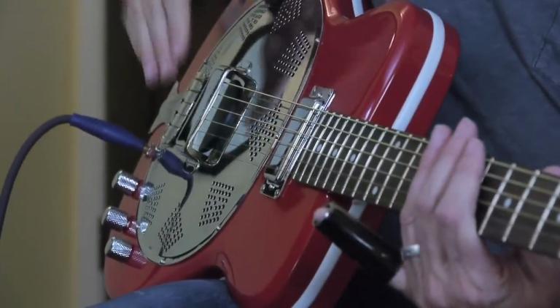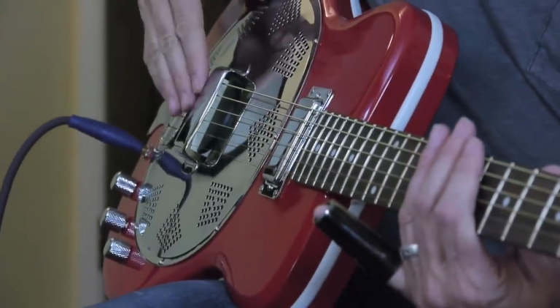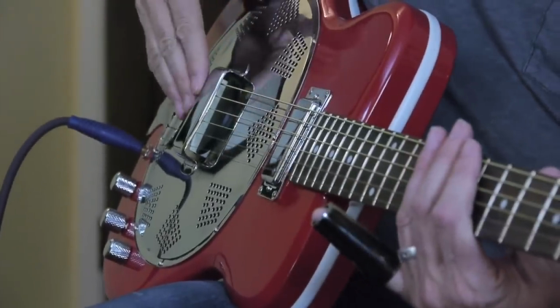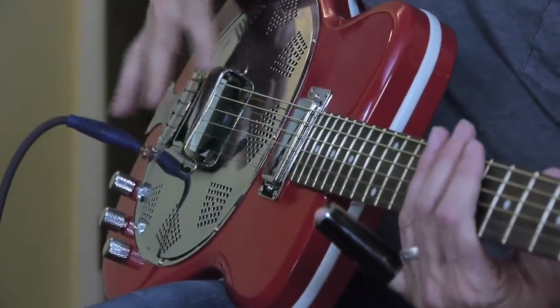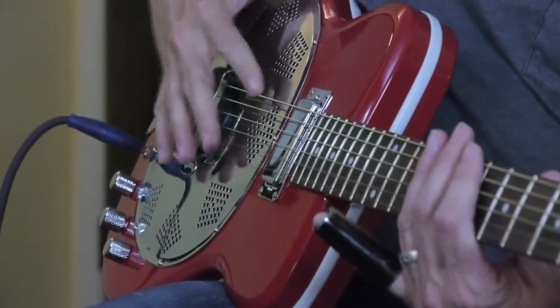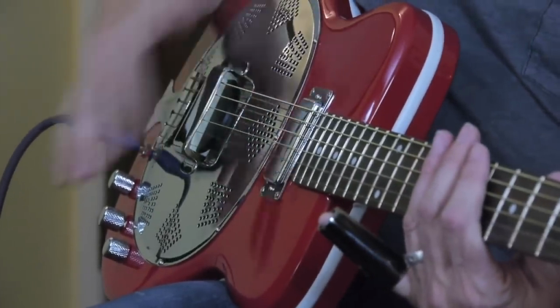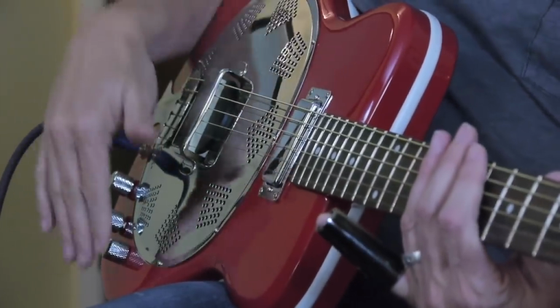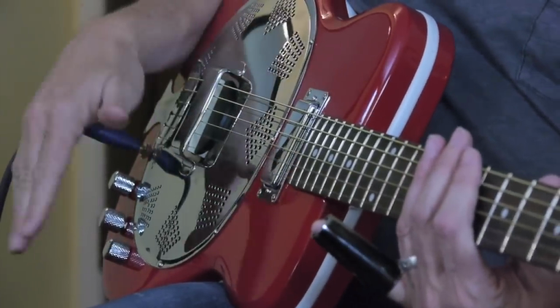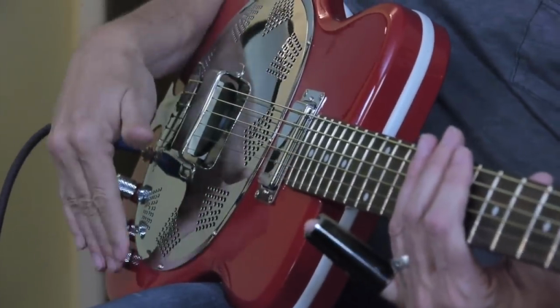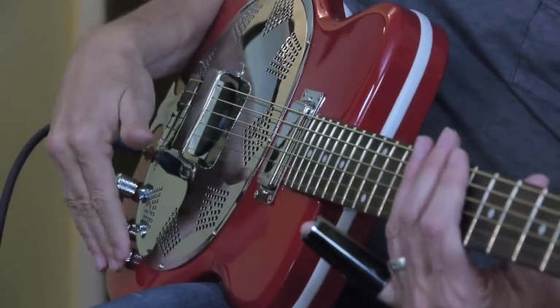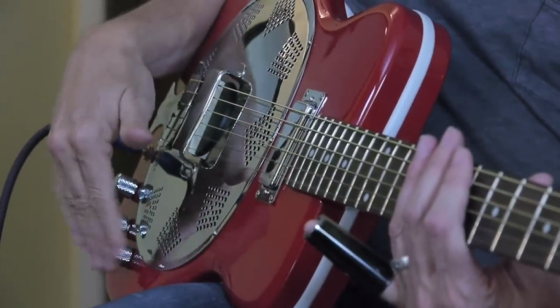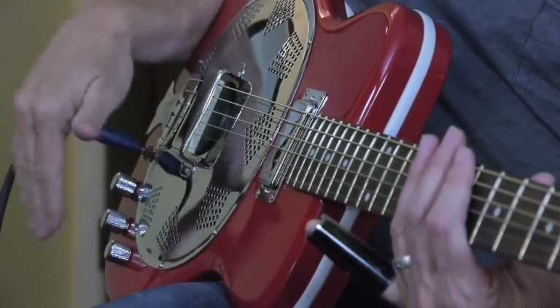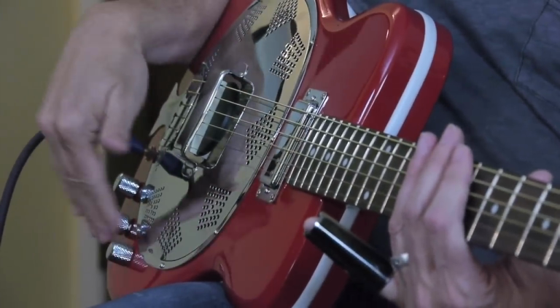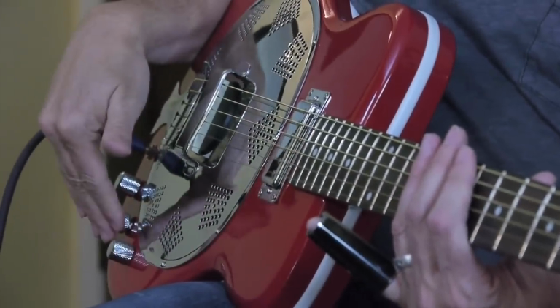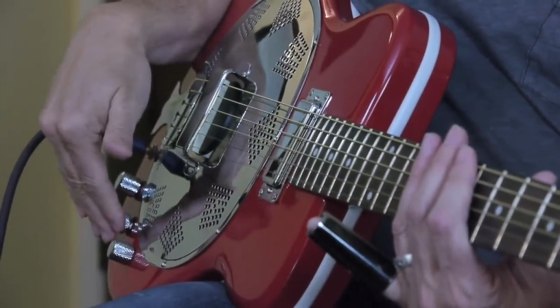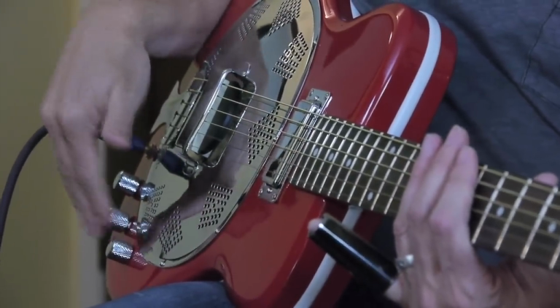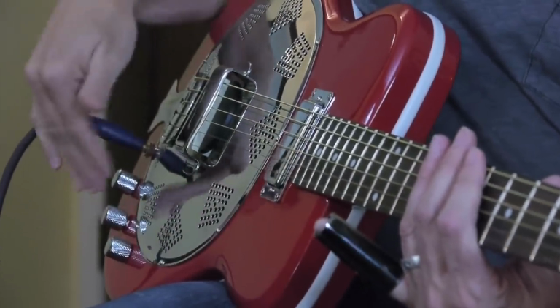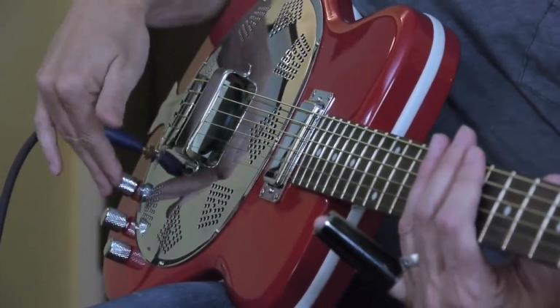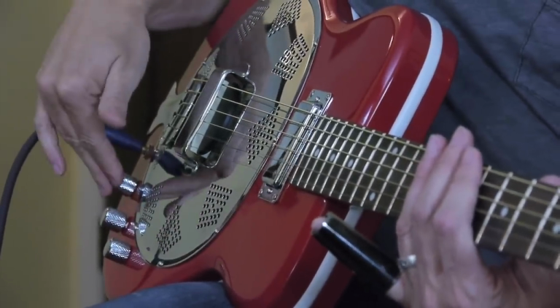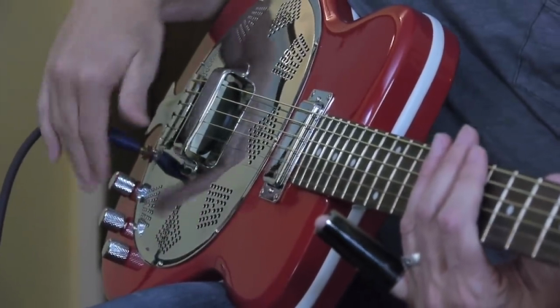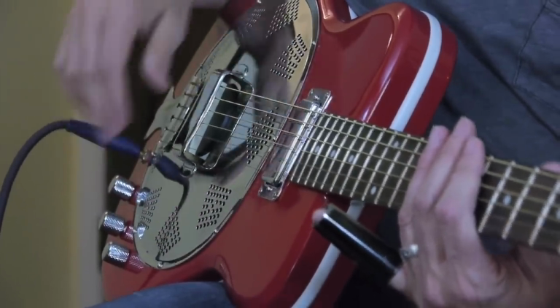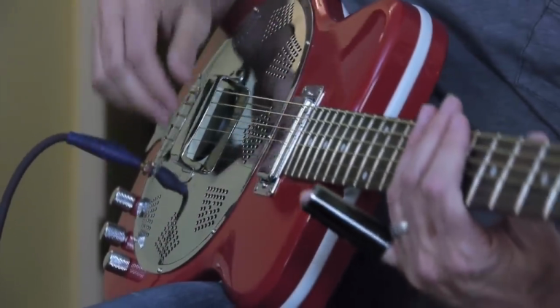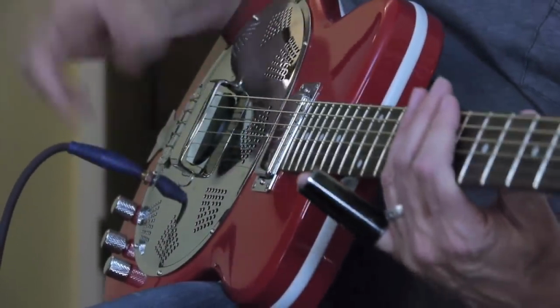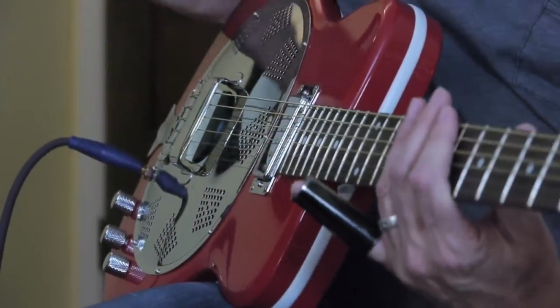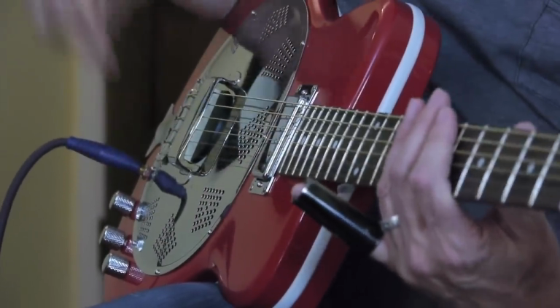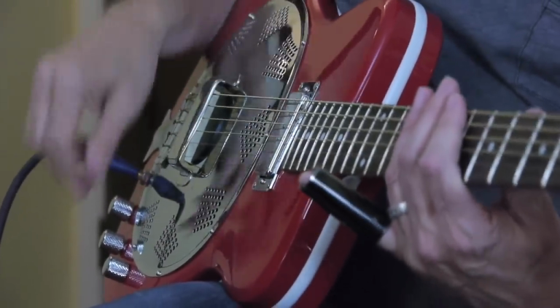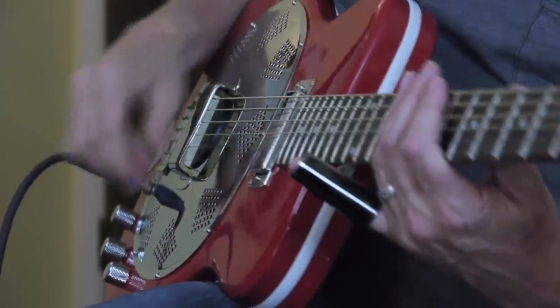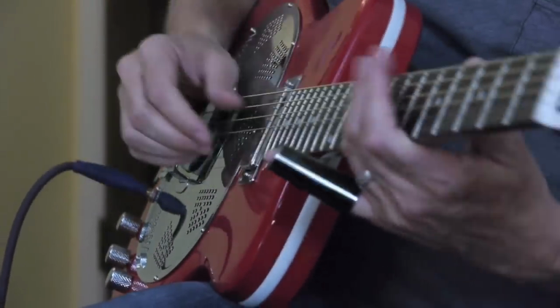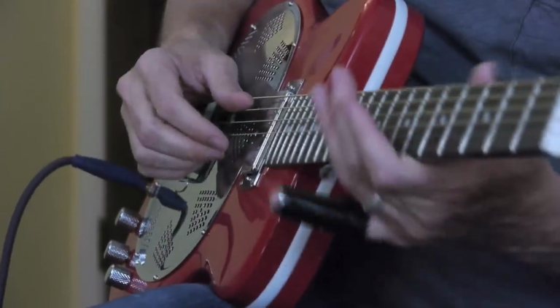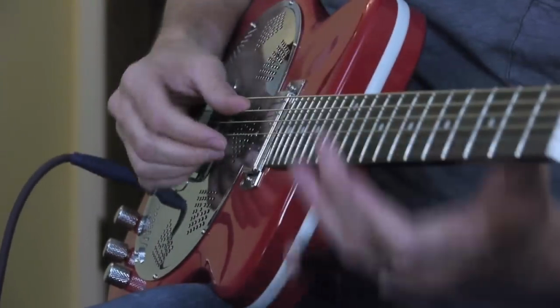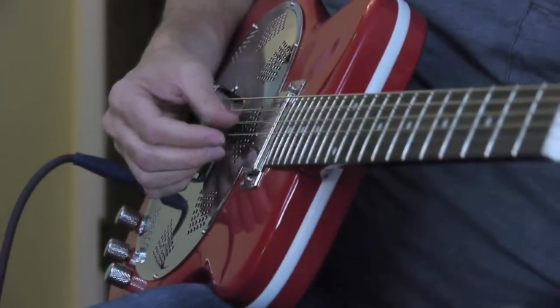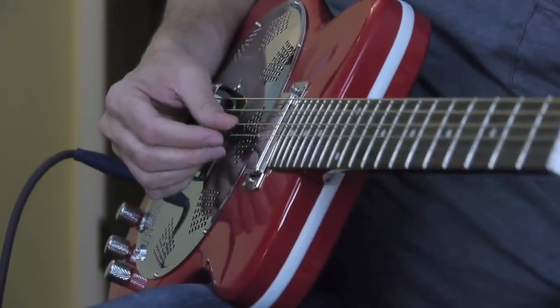It's really cool the way it's set up. It's got a volume, it's got a blend control, and it's got a tone control. Let me show you how that works.